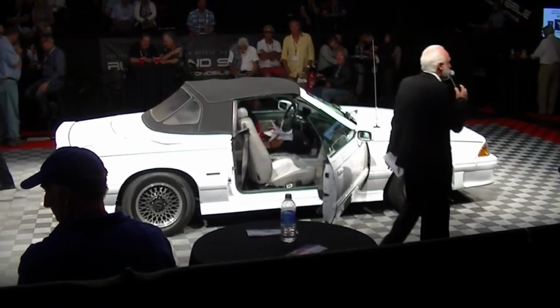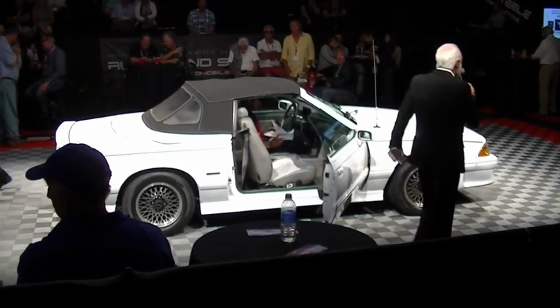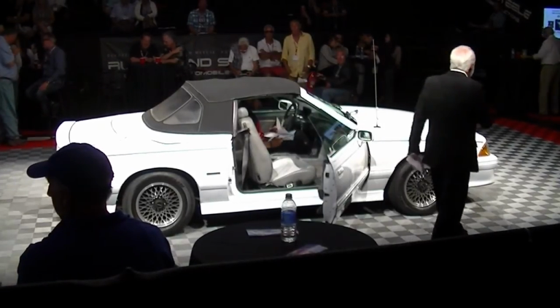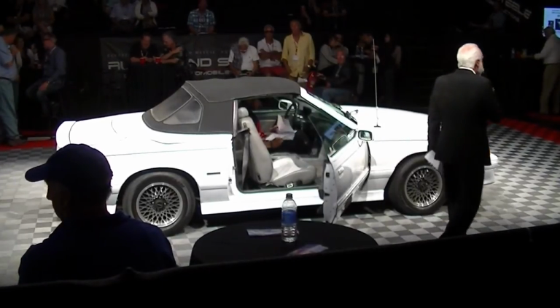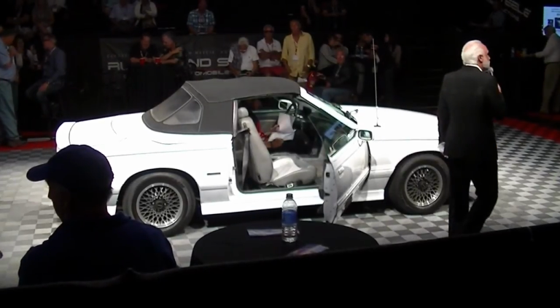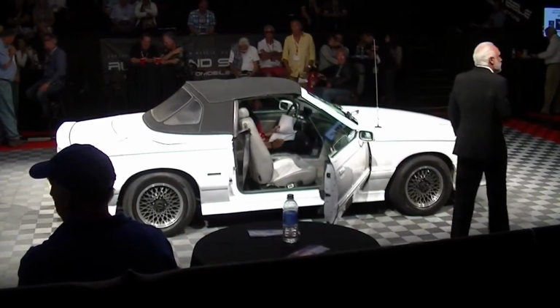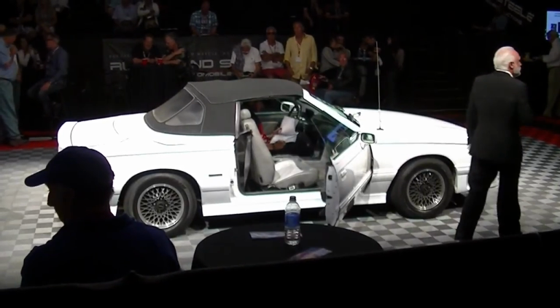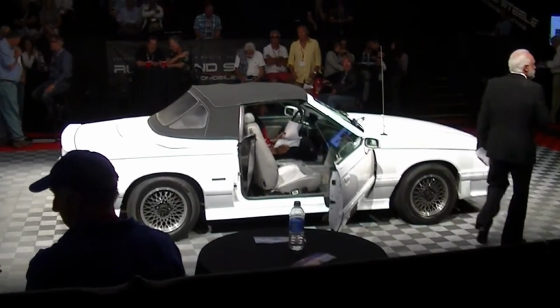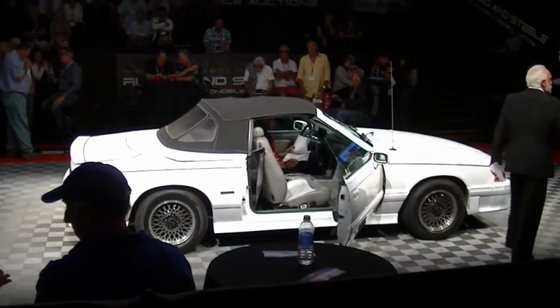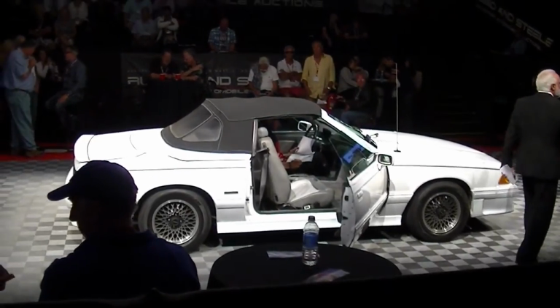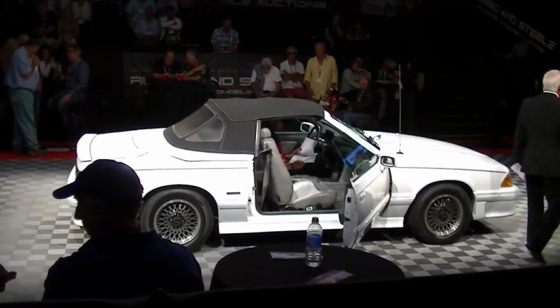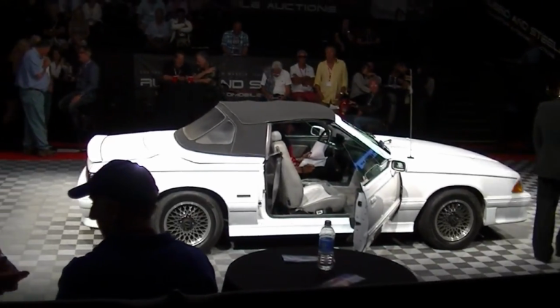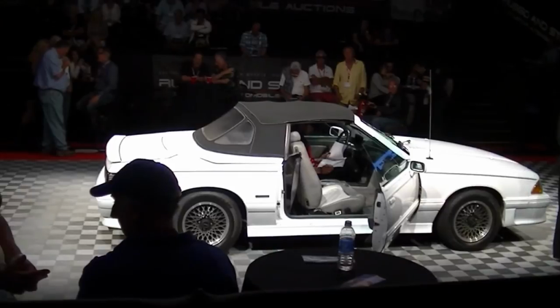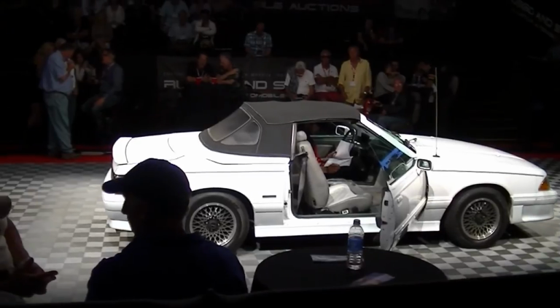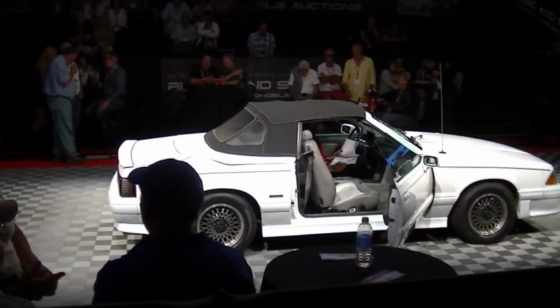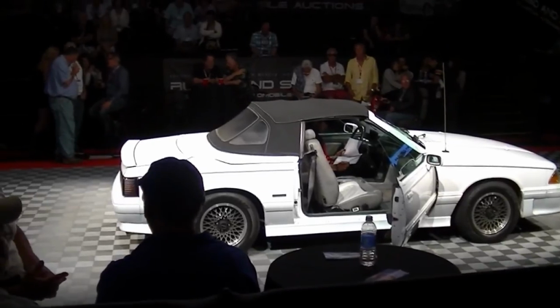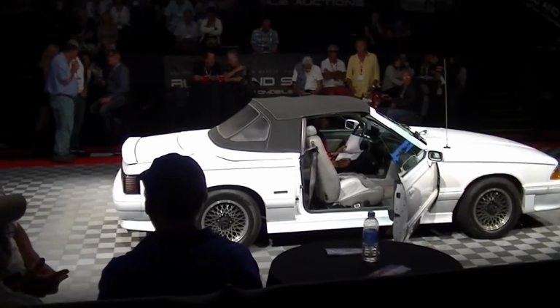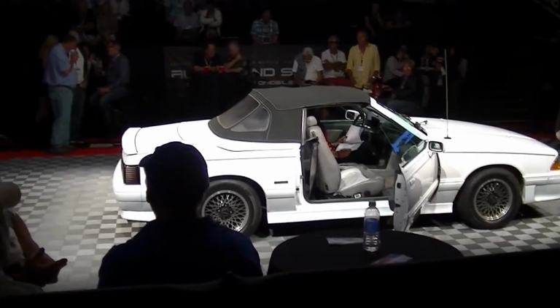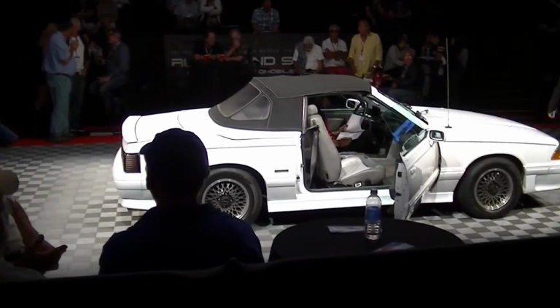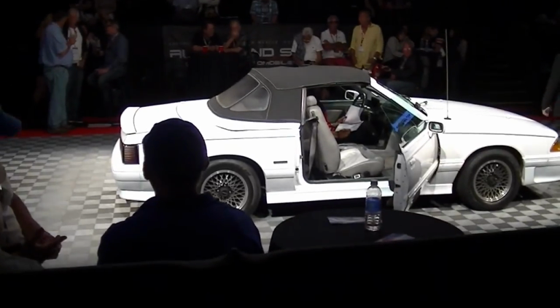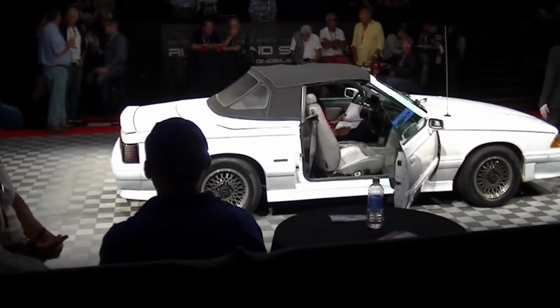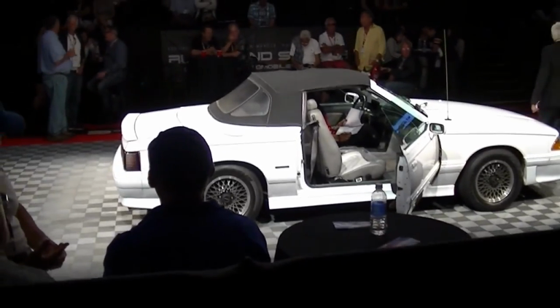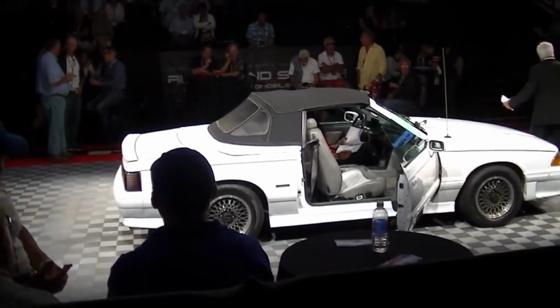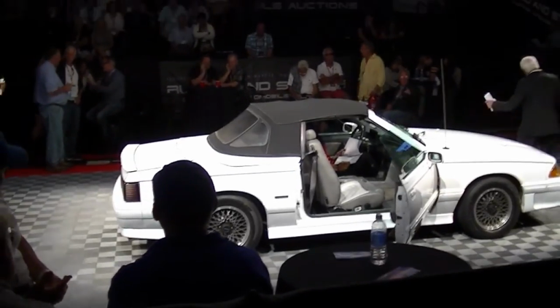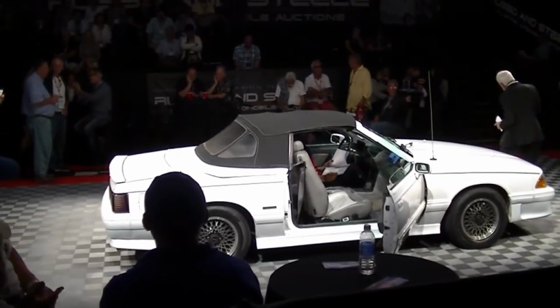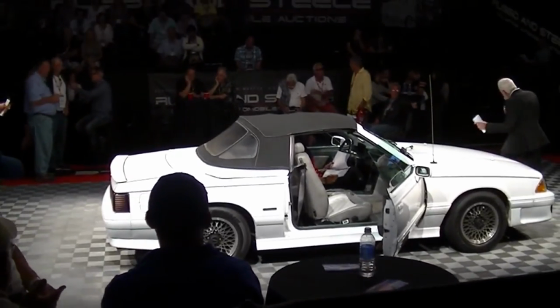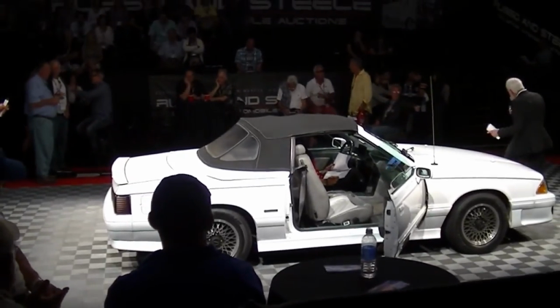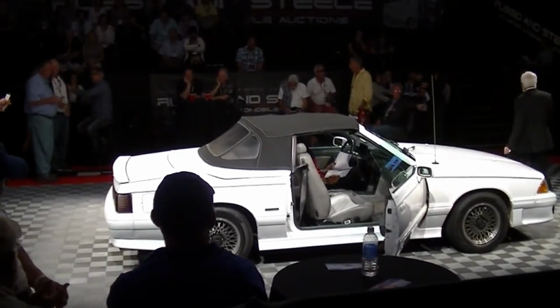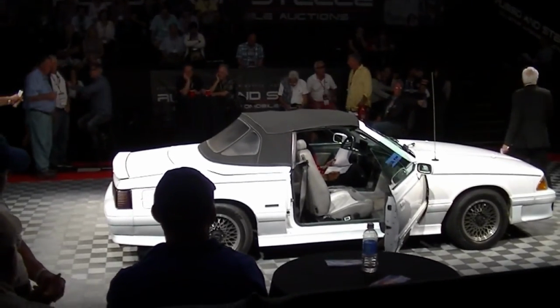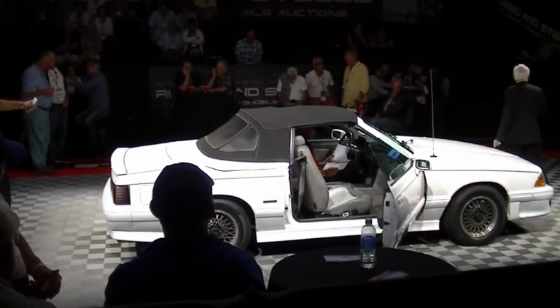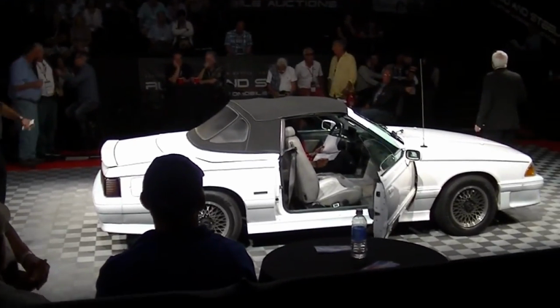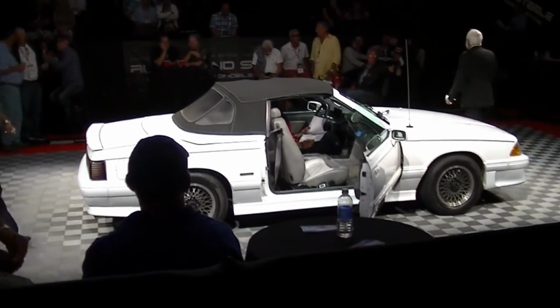And the vehicle will be offered at no reserve — it's going to be sold. ASC McLaren convertible.